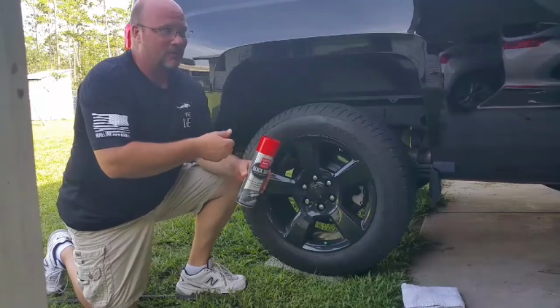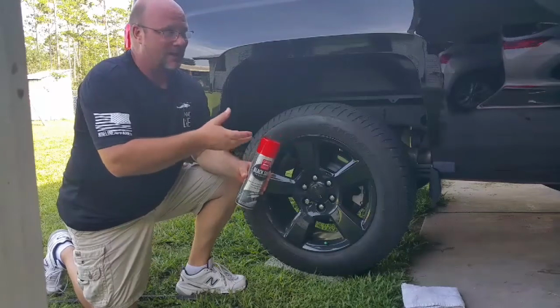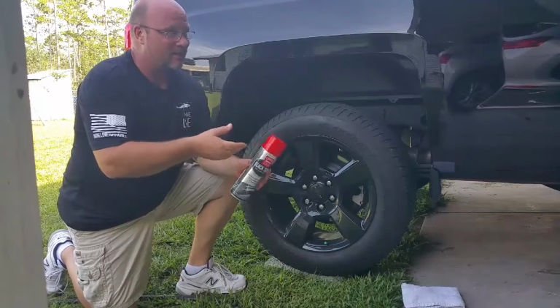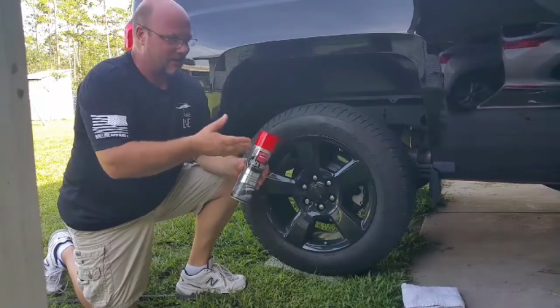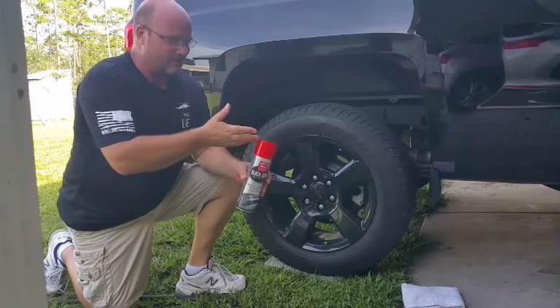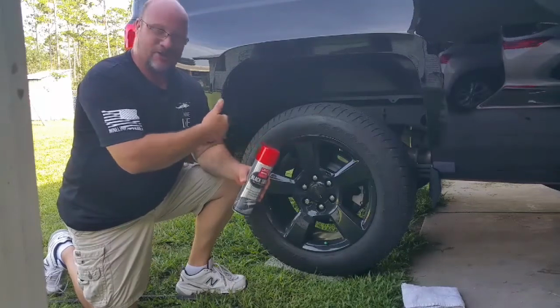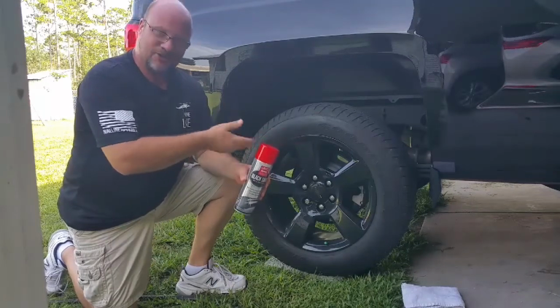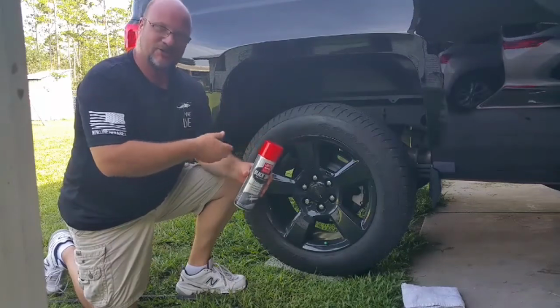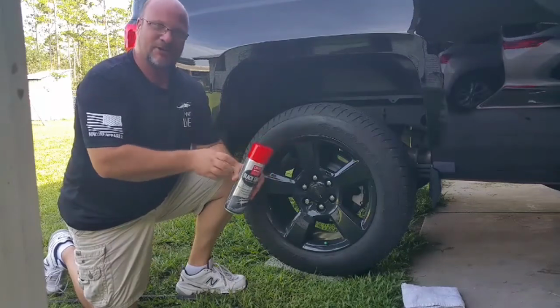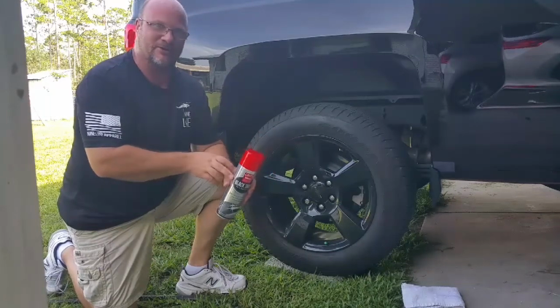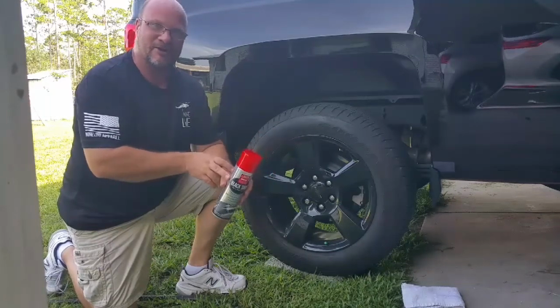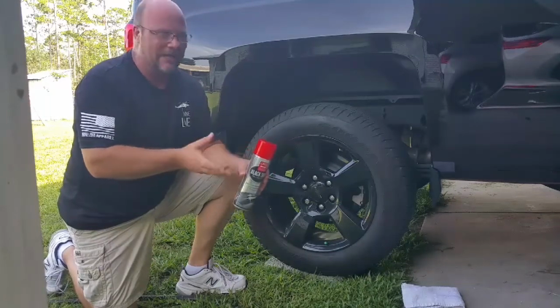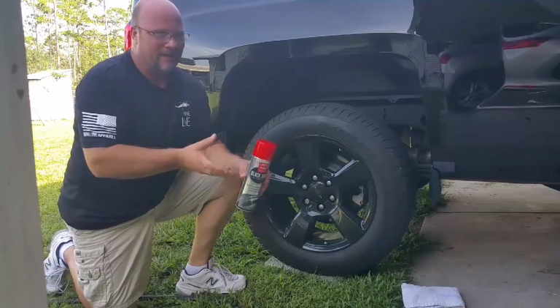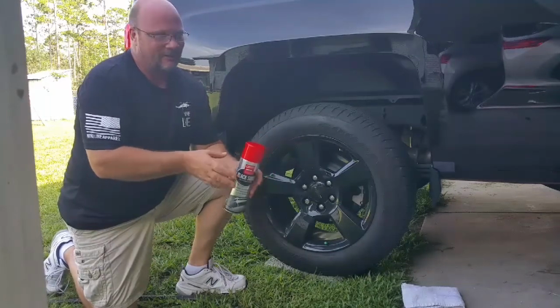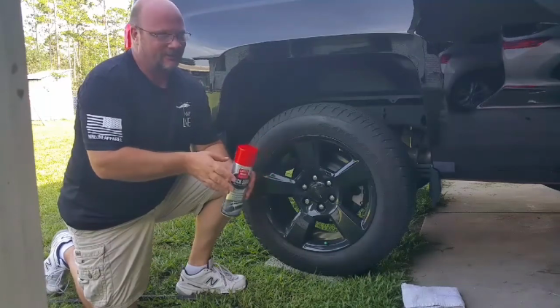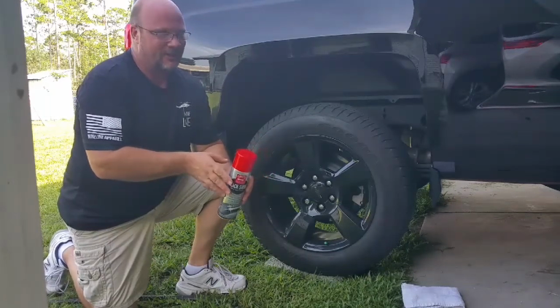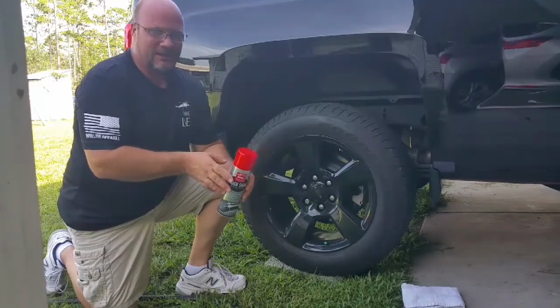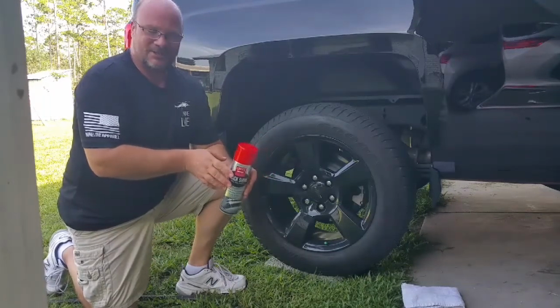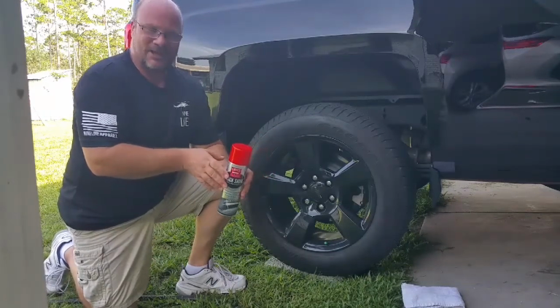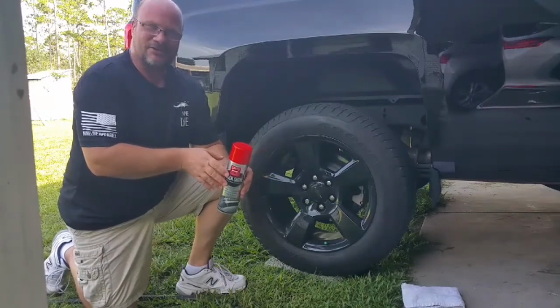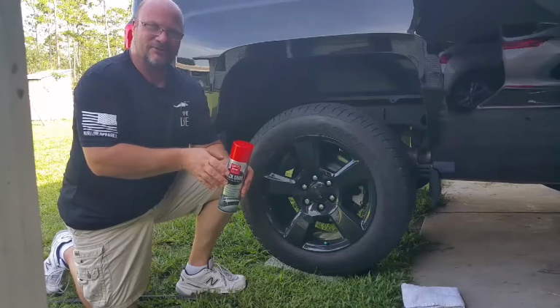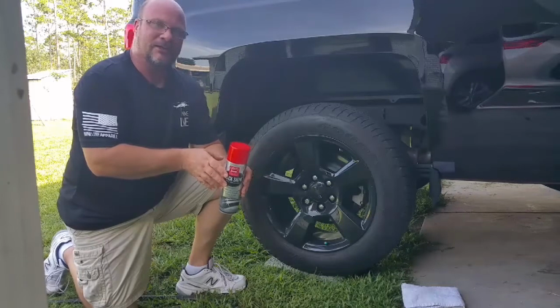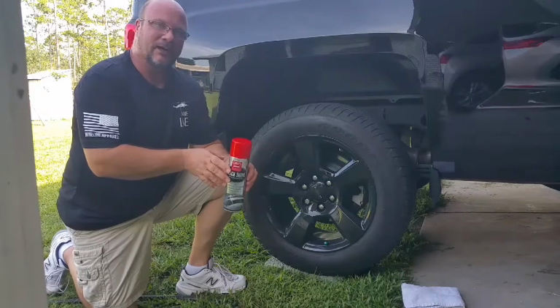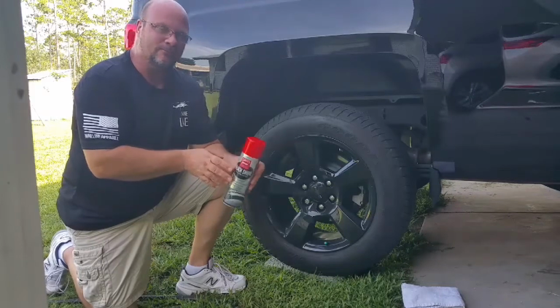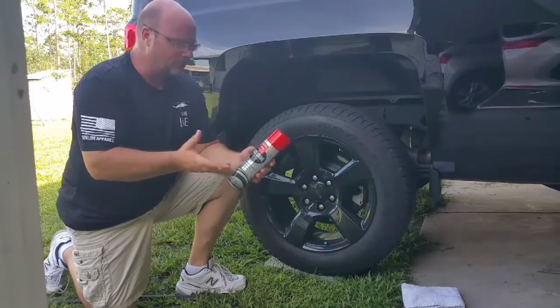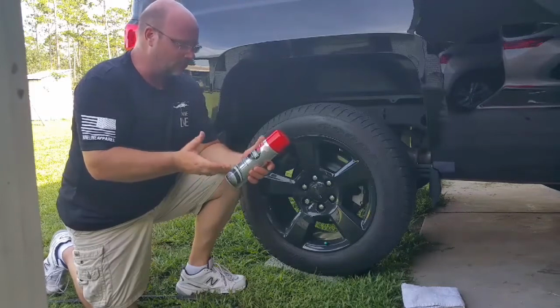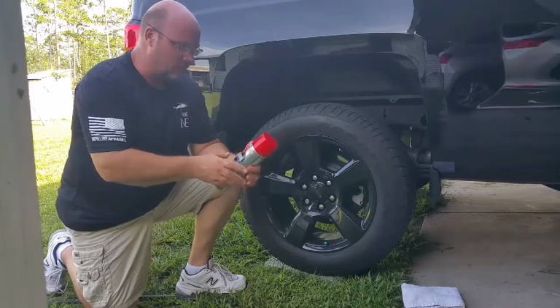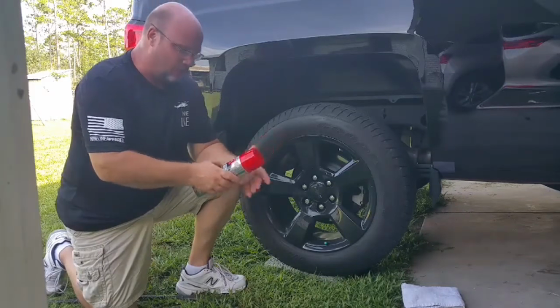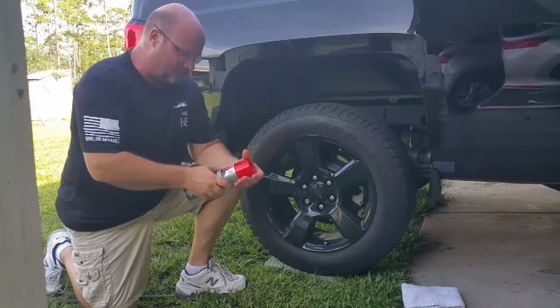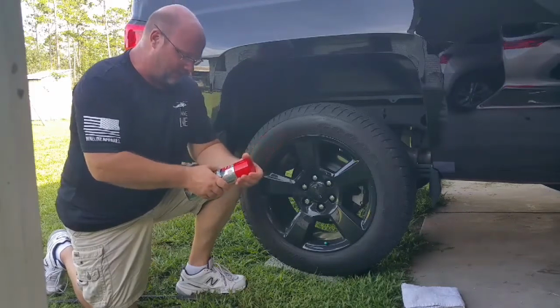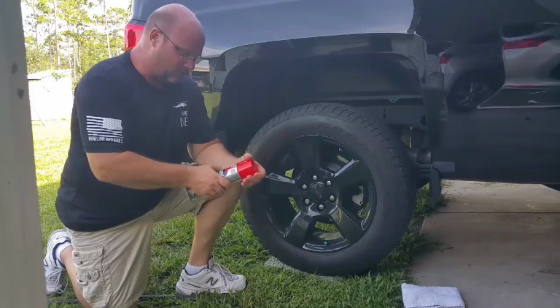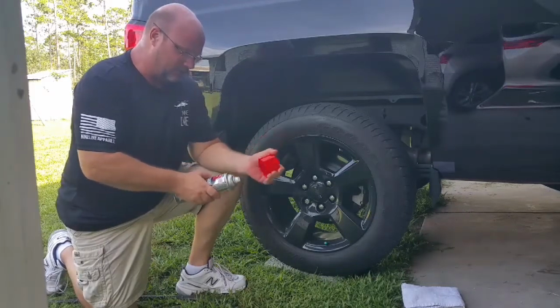Most tire shines or tire gels that you put on your tire — lucky if they last a day or two. So we'll see how this works.